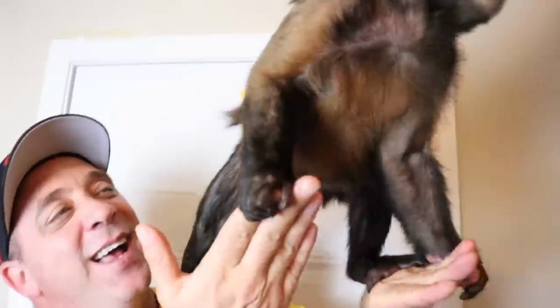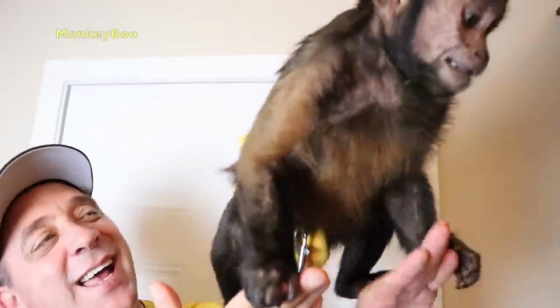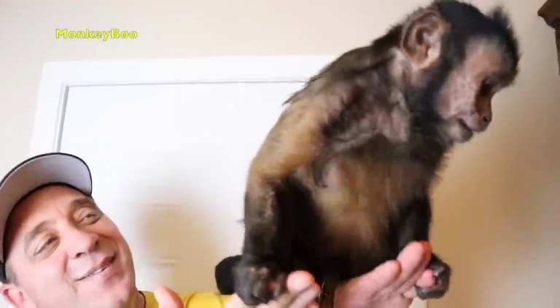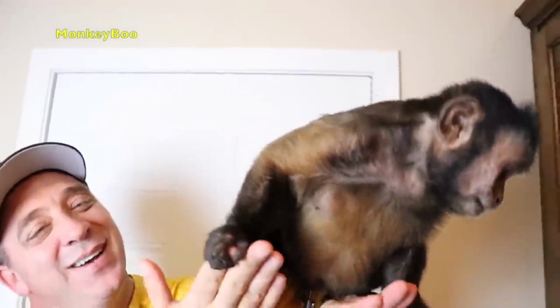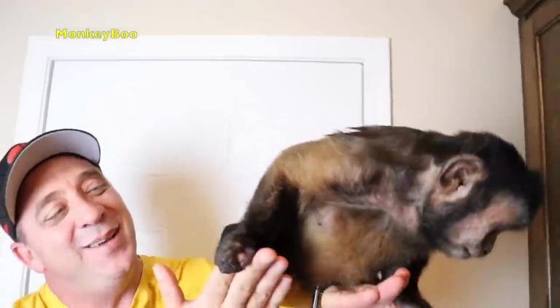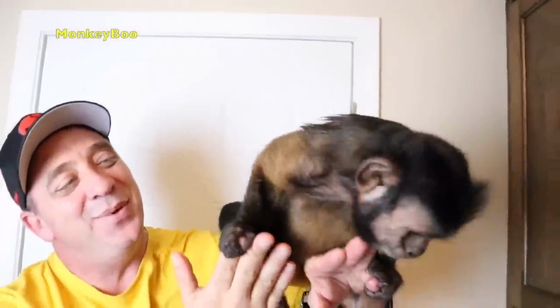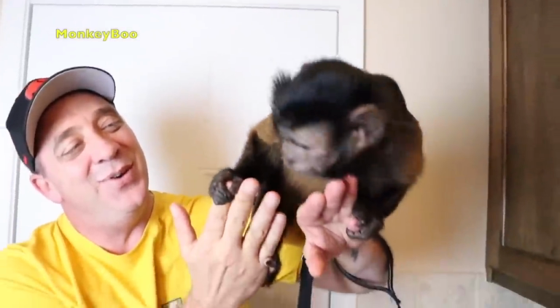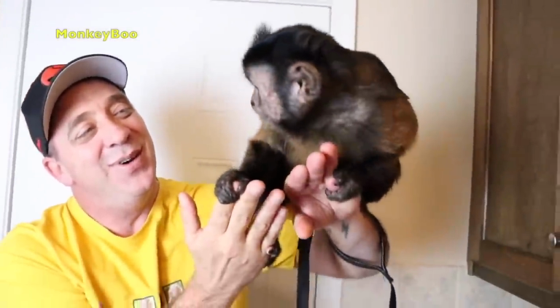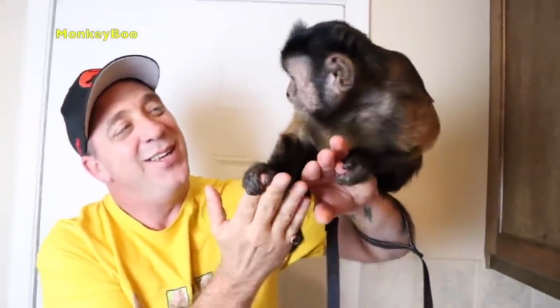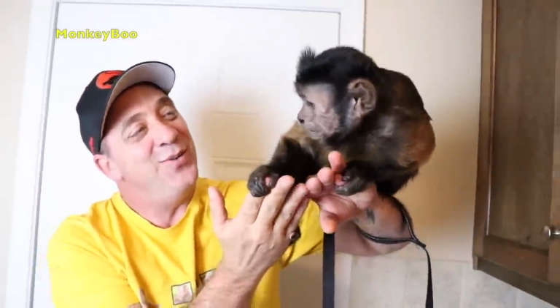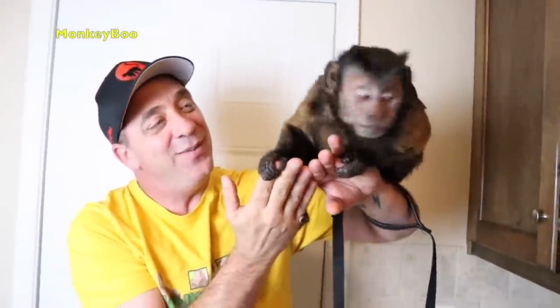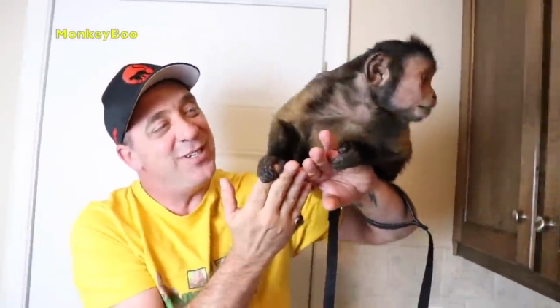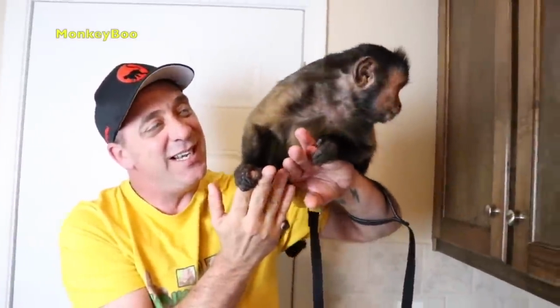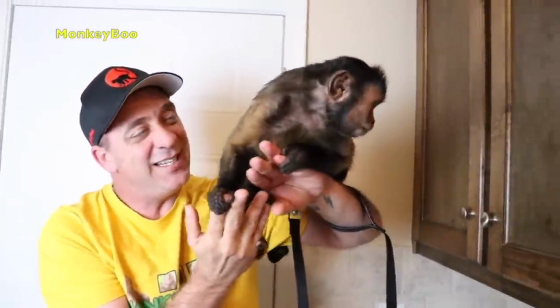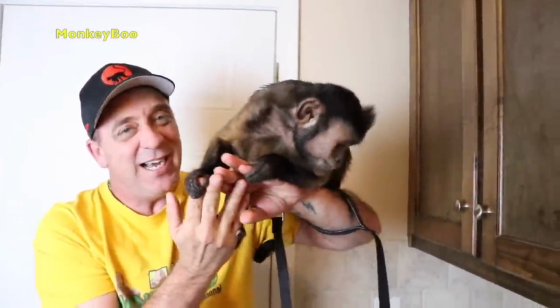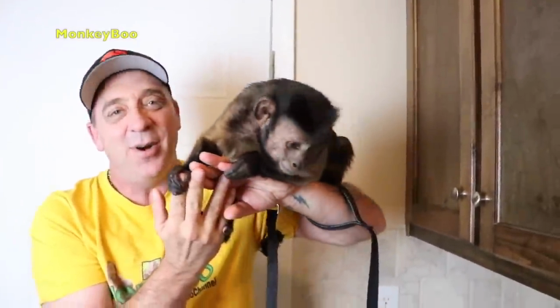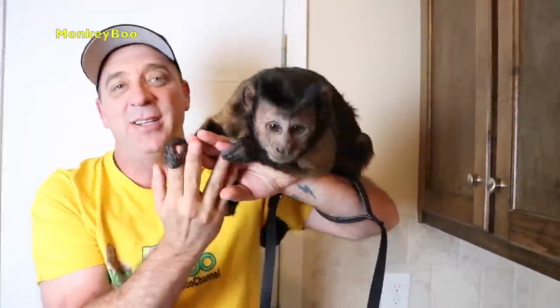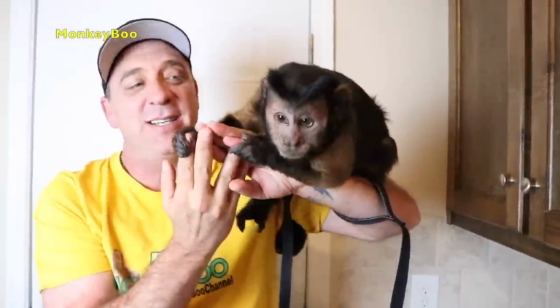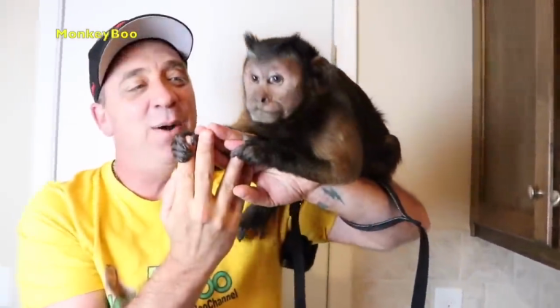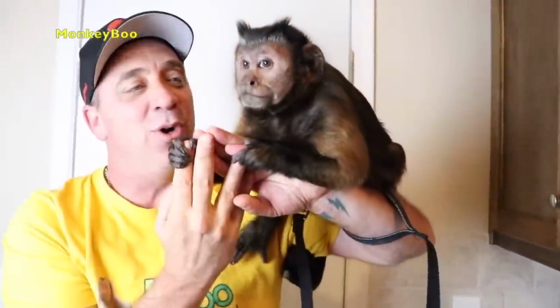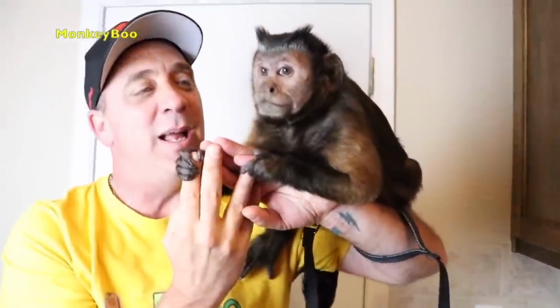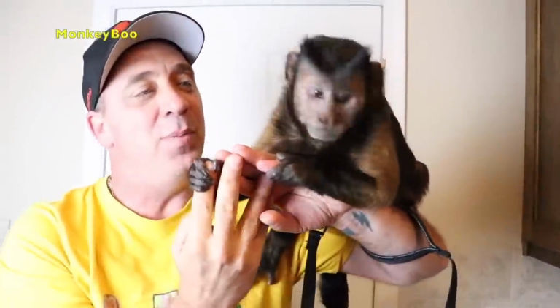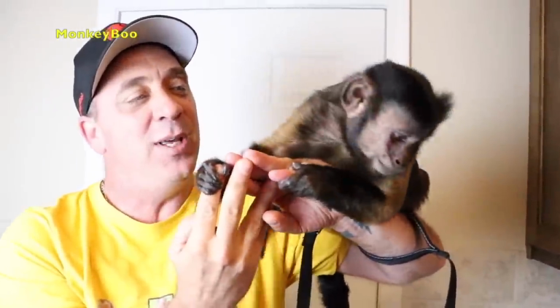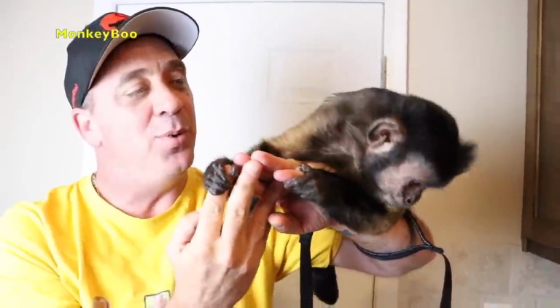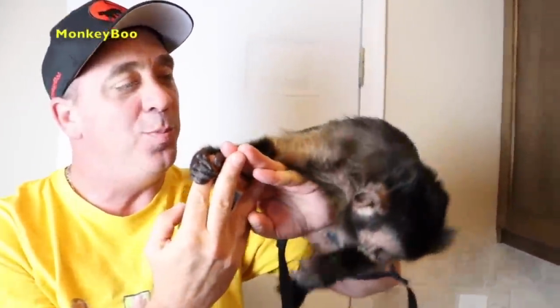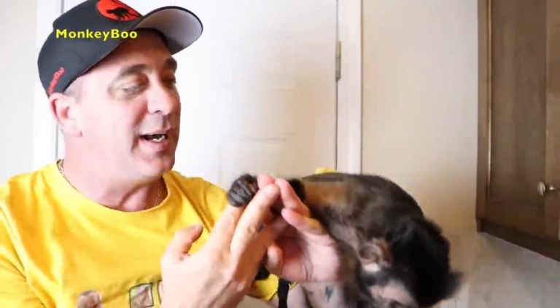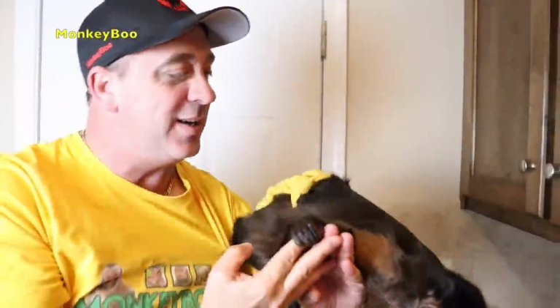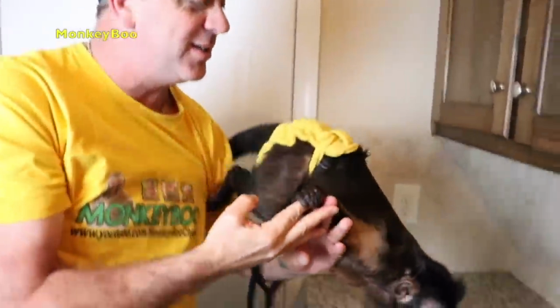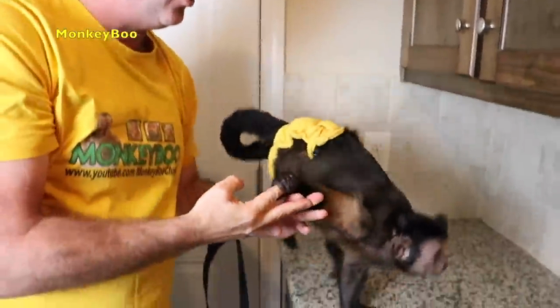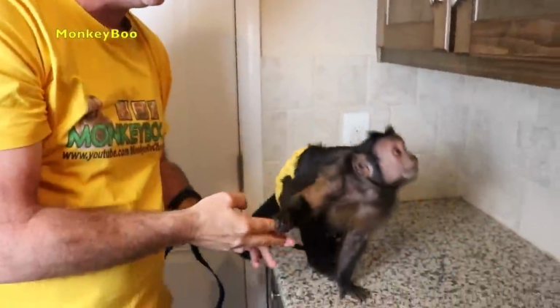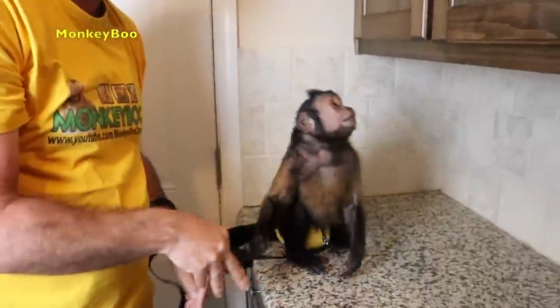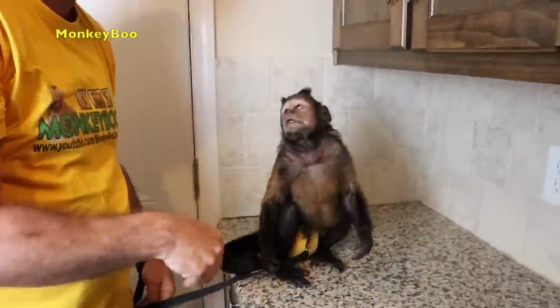Hey, Monkey Boo! You ready for a snack time? Today we're going to let Monkey Boo pick out his own snack.